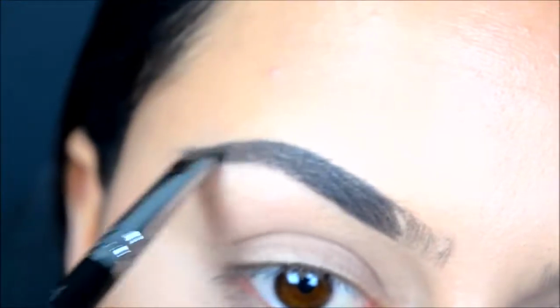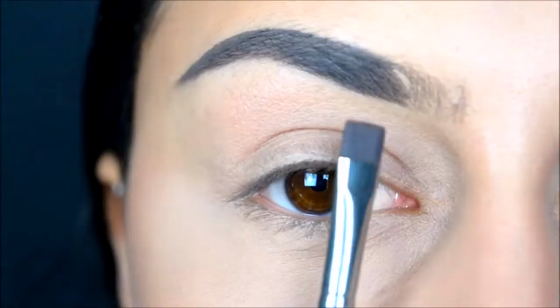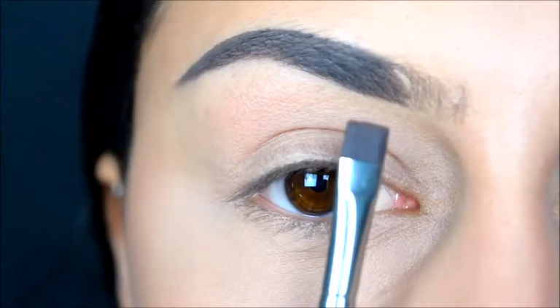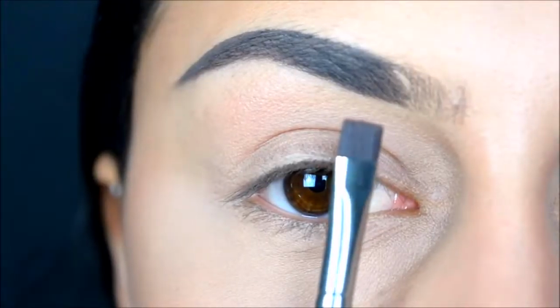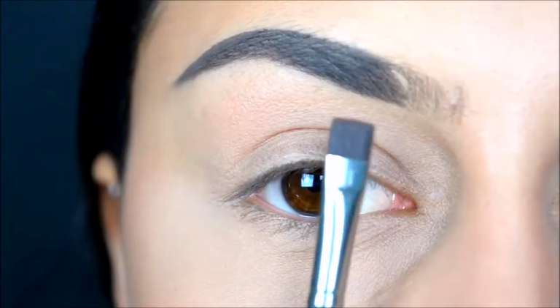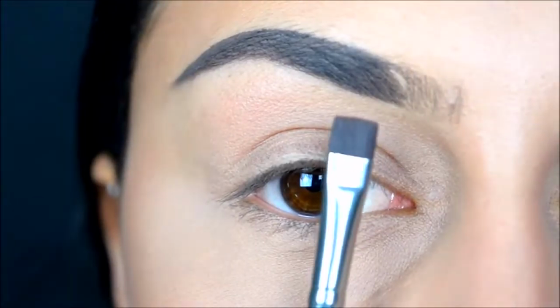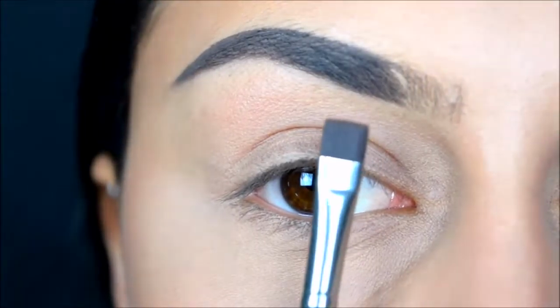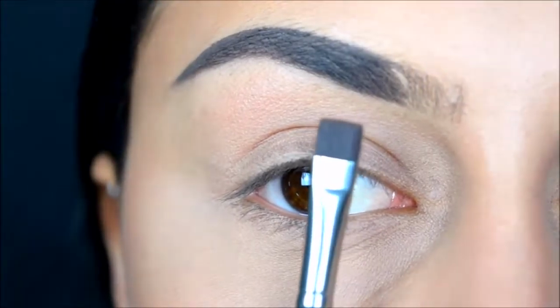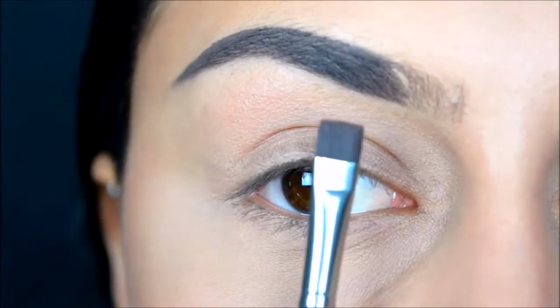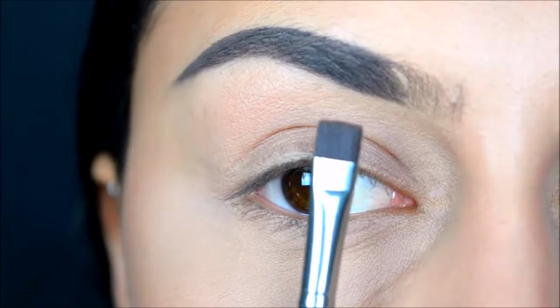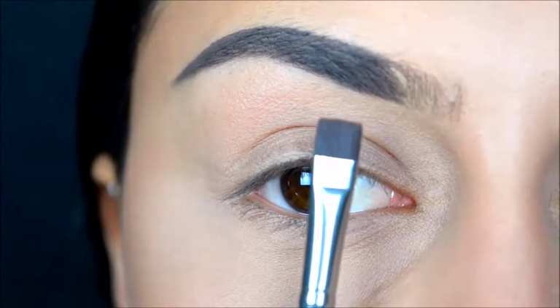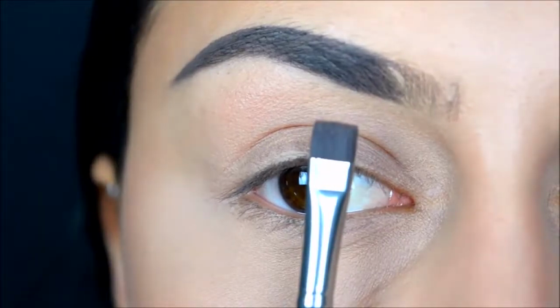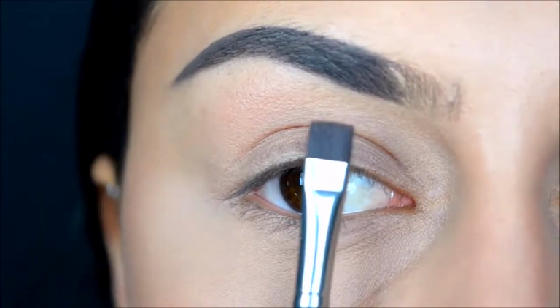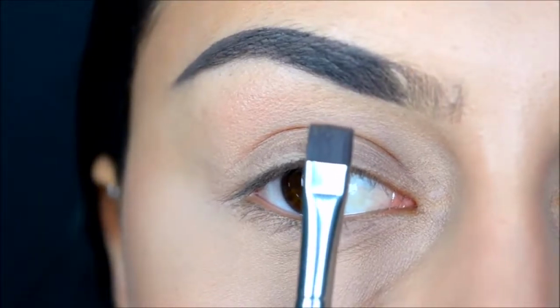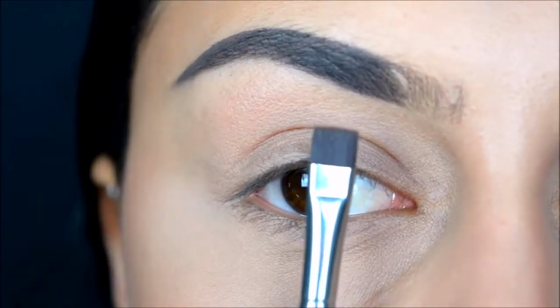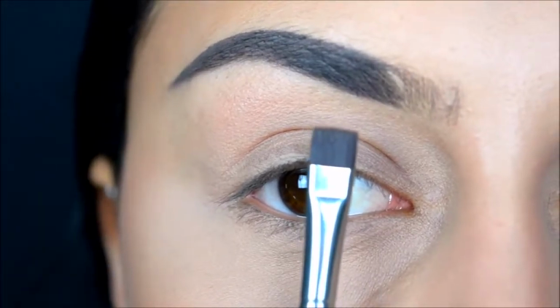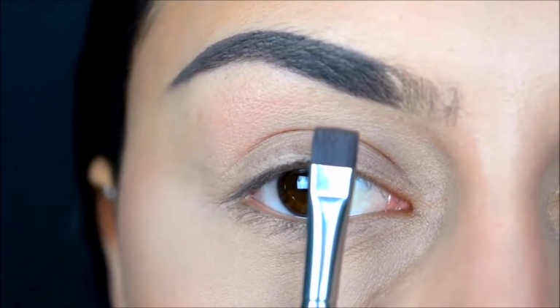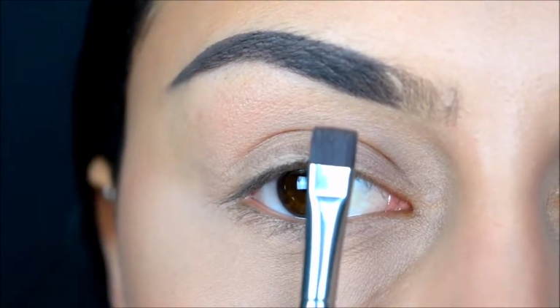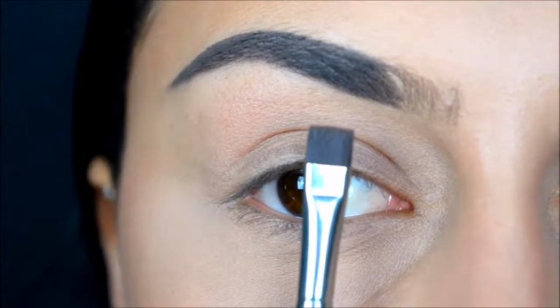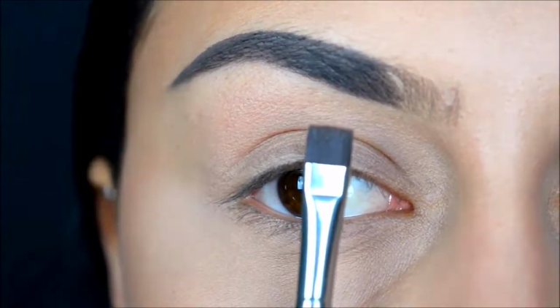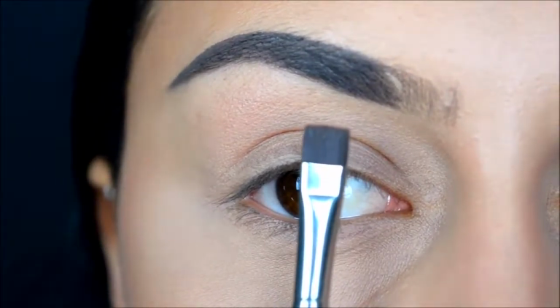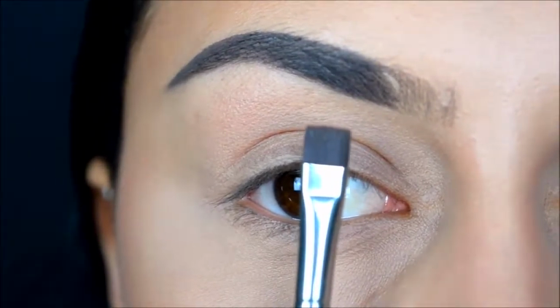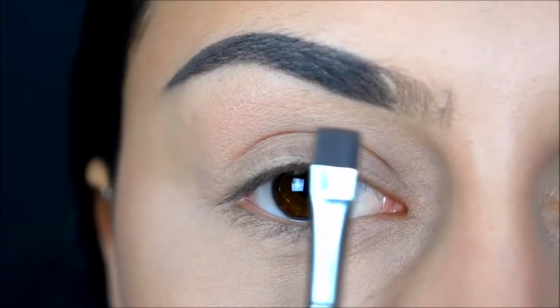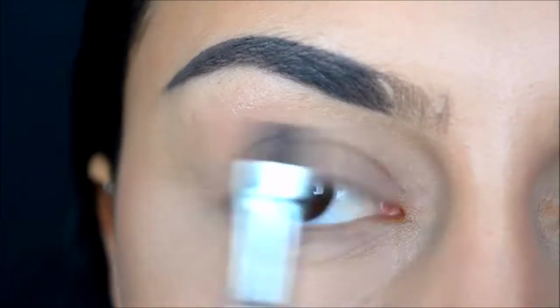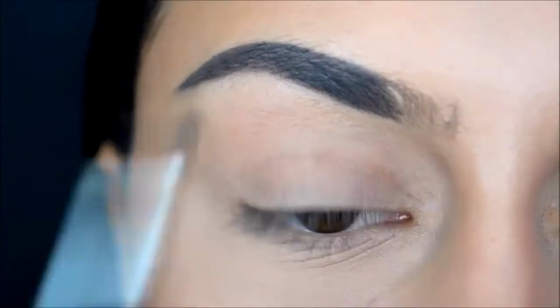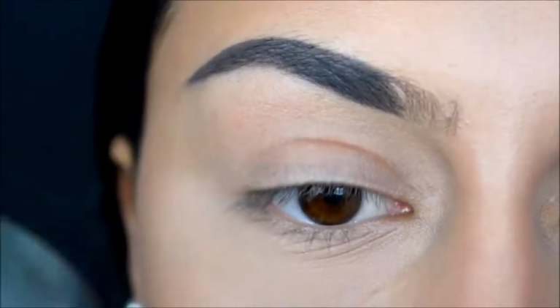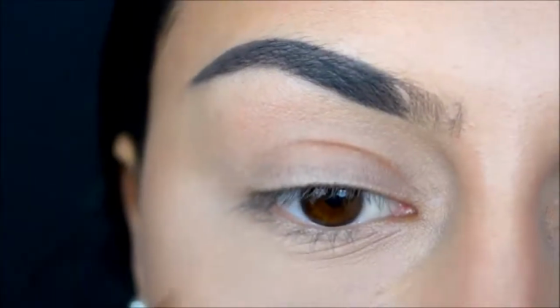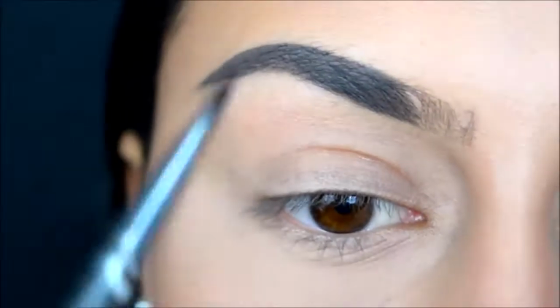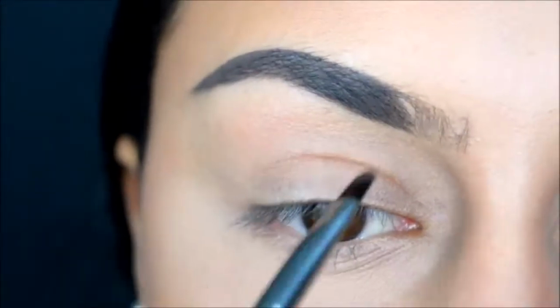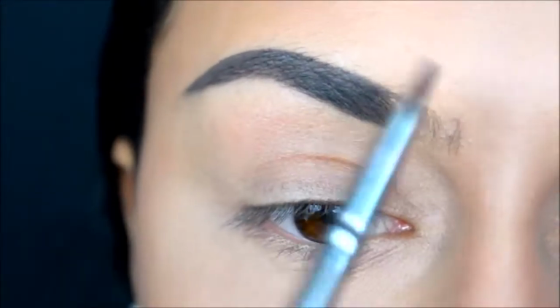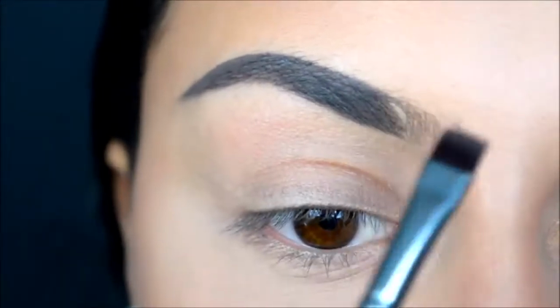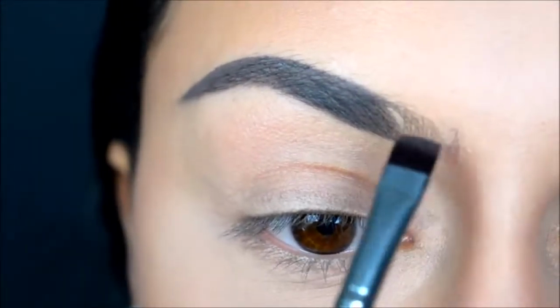I'm using the Sigma 322 brush for this, and I'm not filling in the beginning of my brows. Now I'm using a clean BH Cosmetics brush to create the effect that my brows go from light to dark.